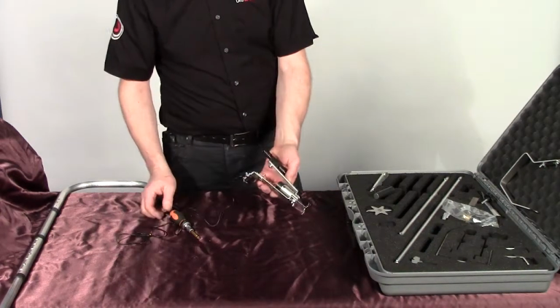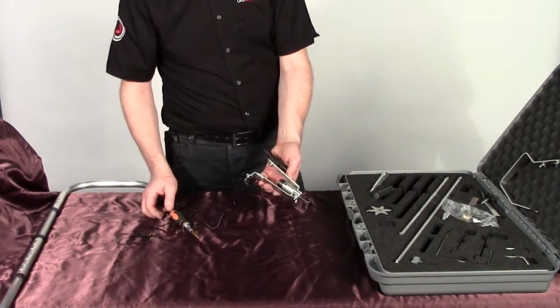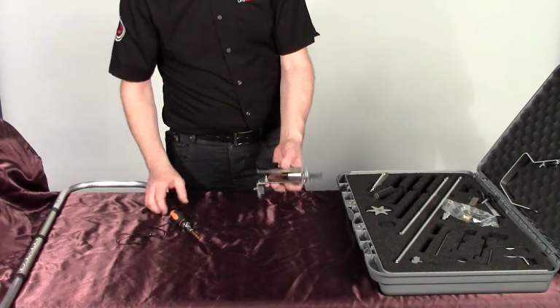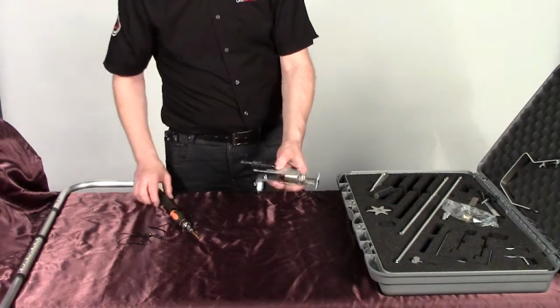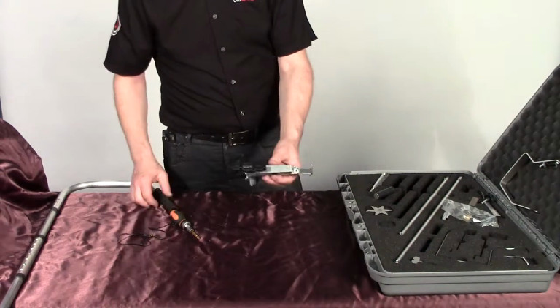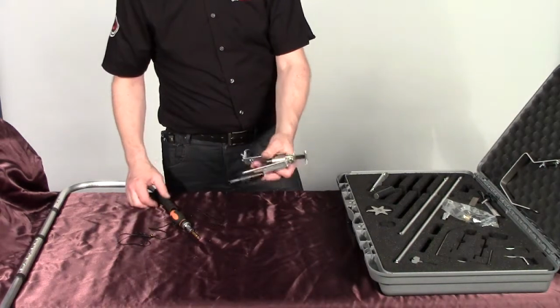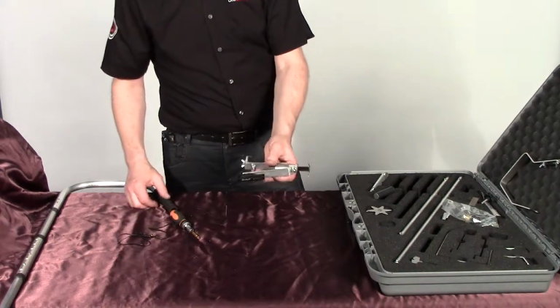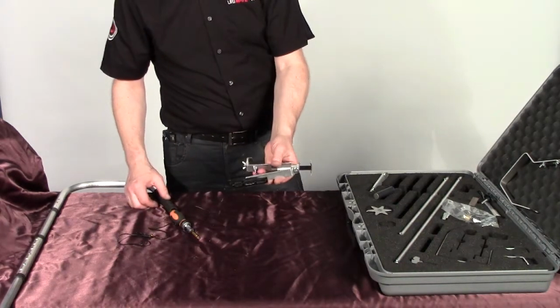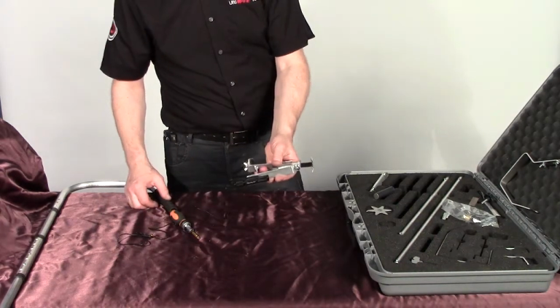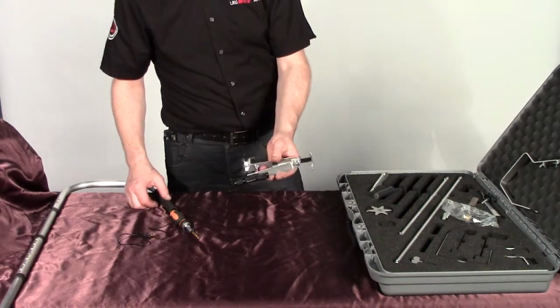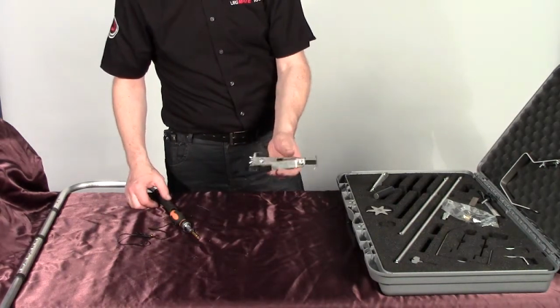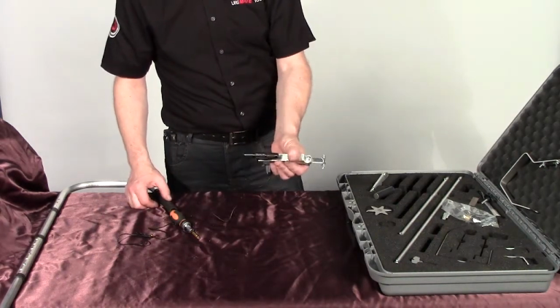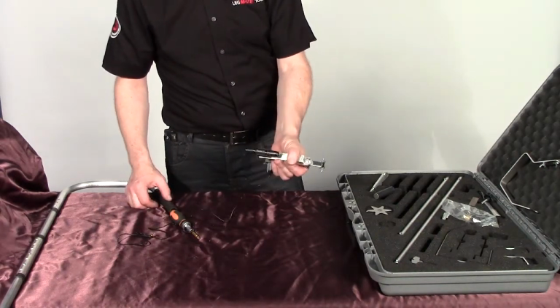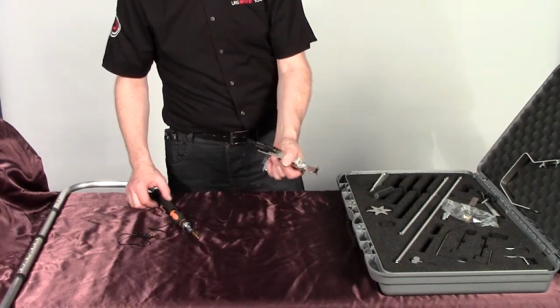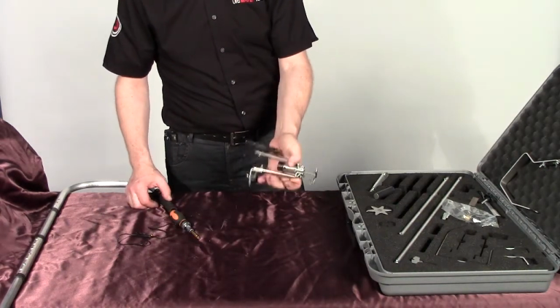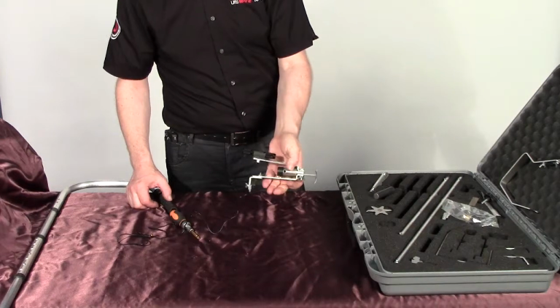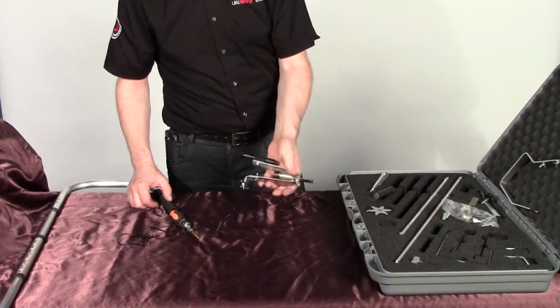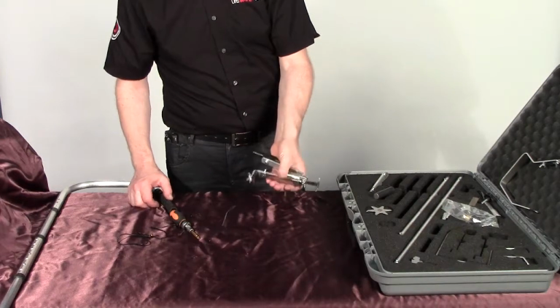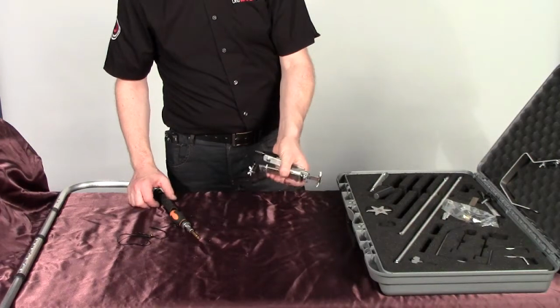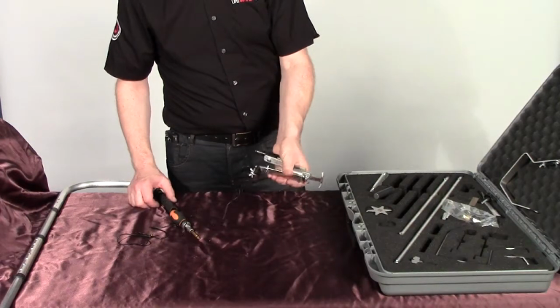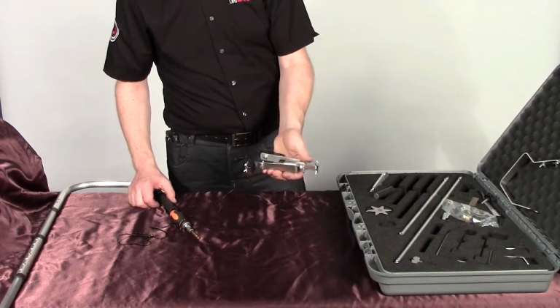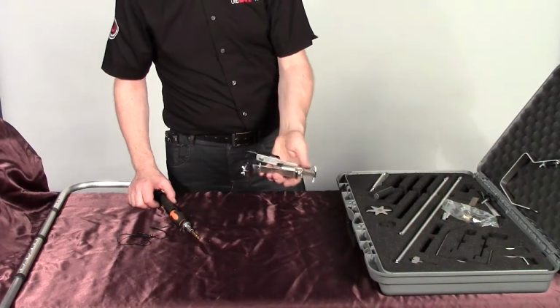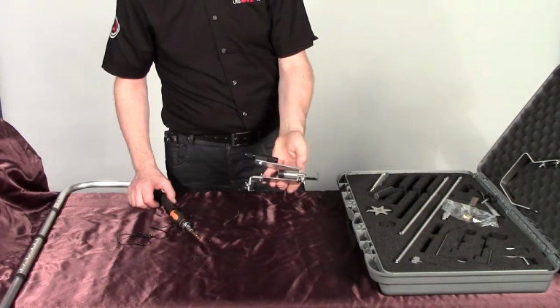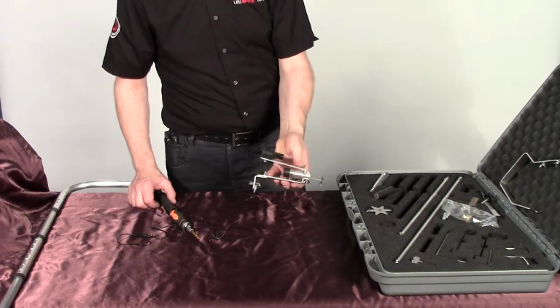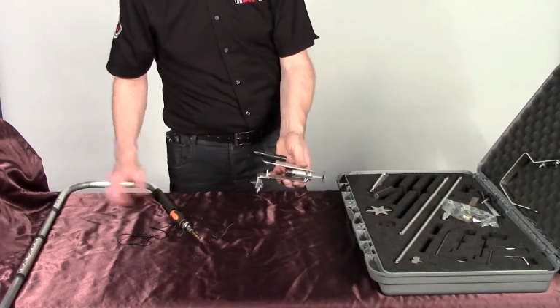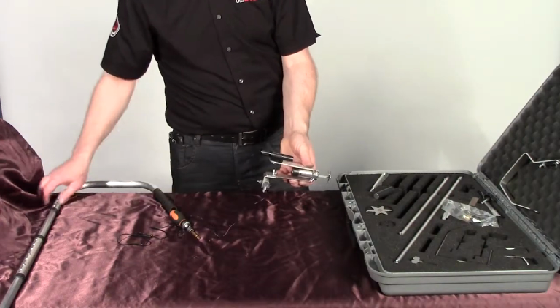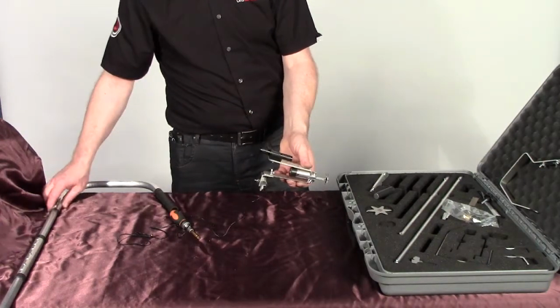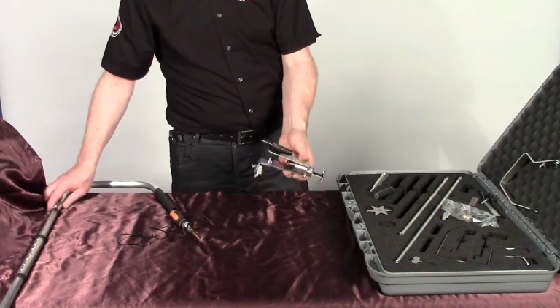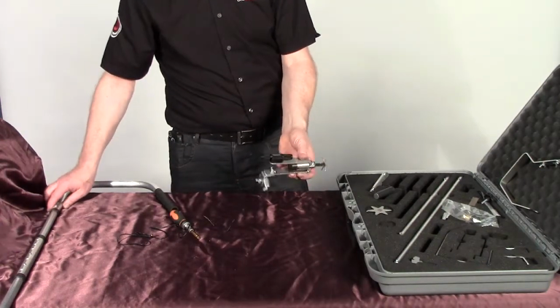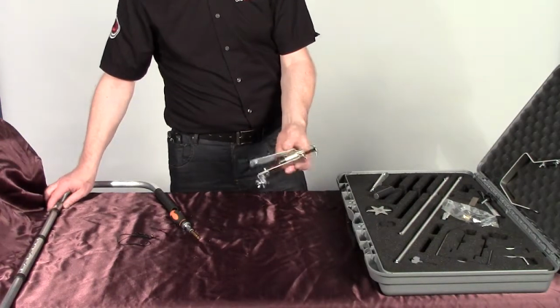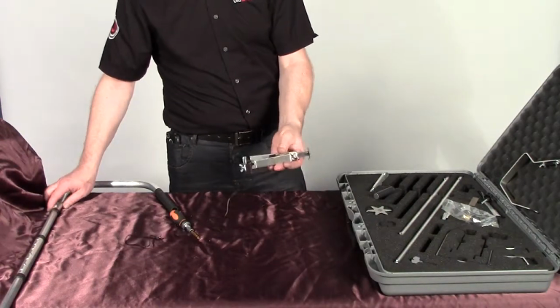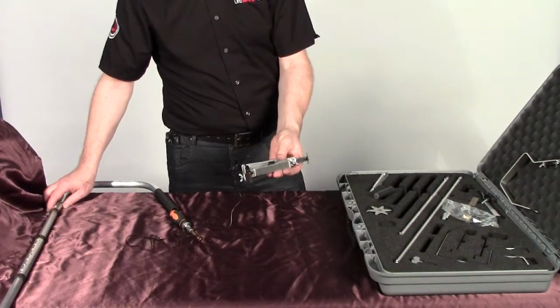There you go, and then all you need to do is attach that either to your fish rod or to your existing standard letterbox kit.